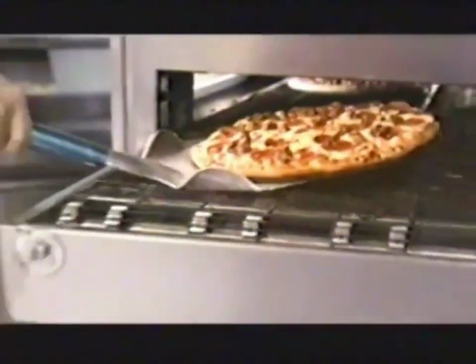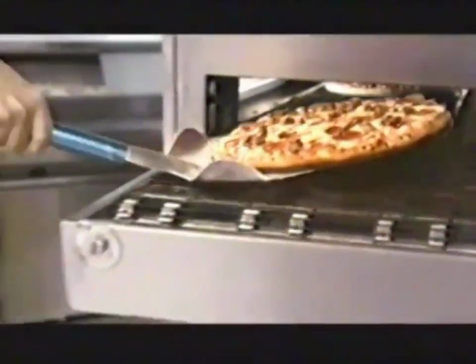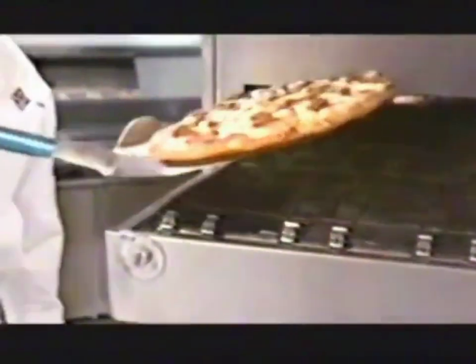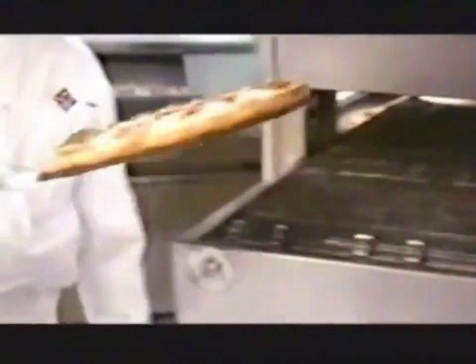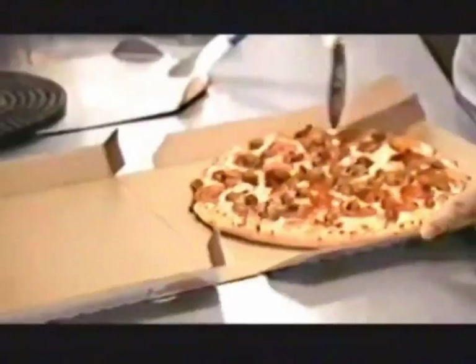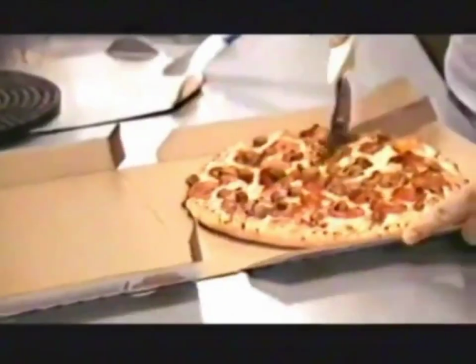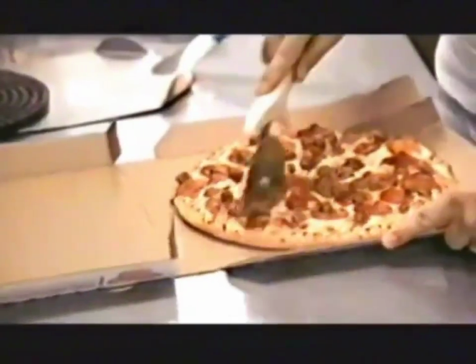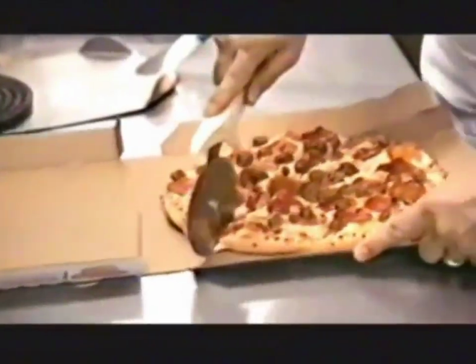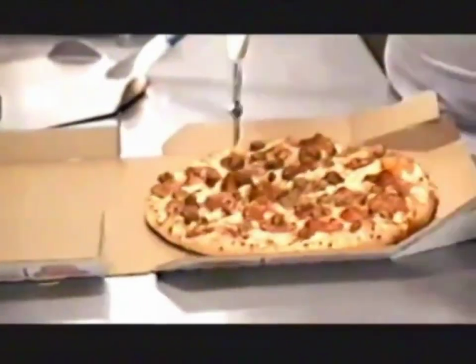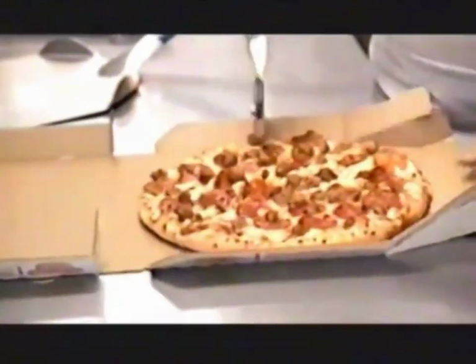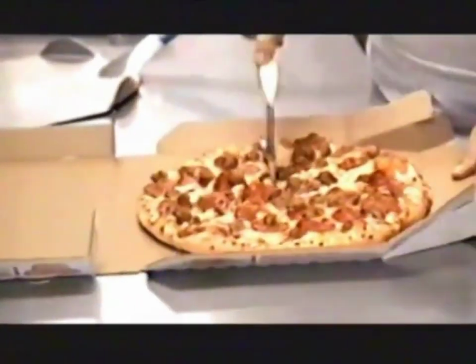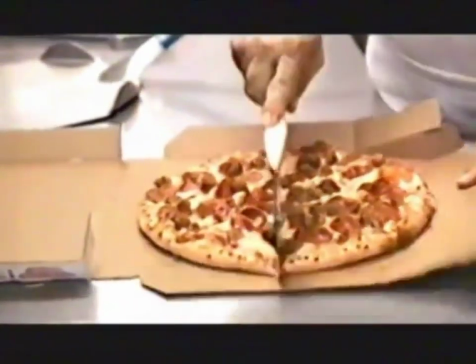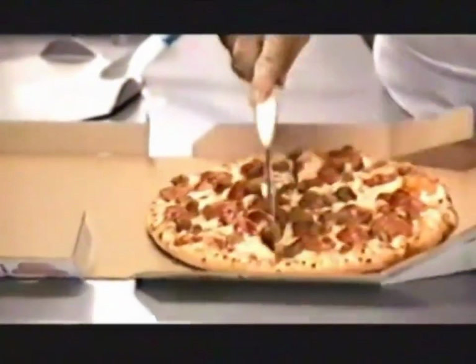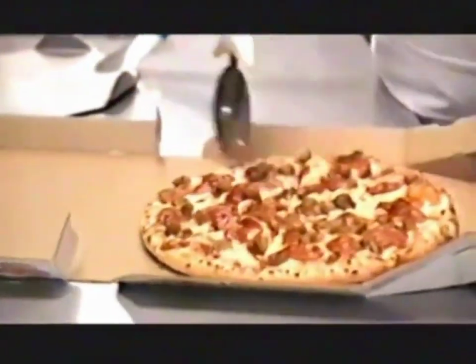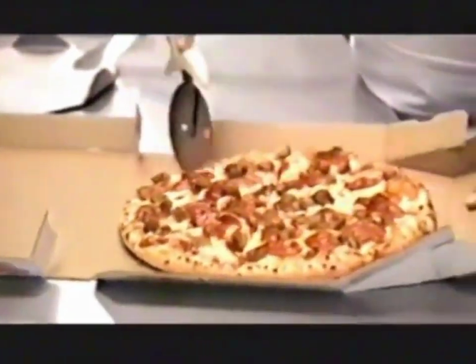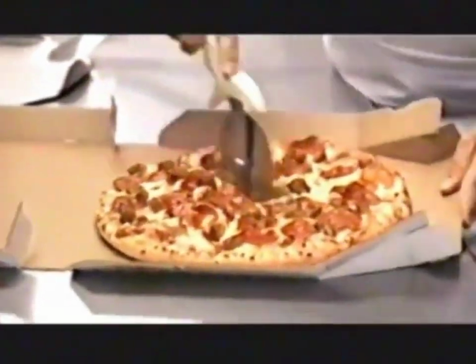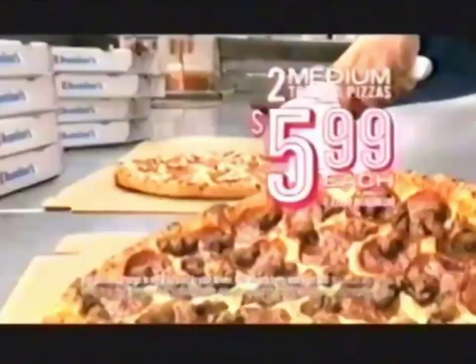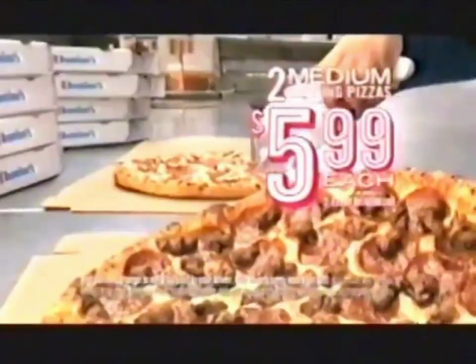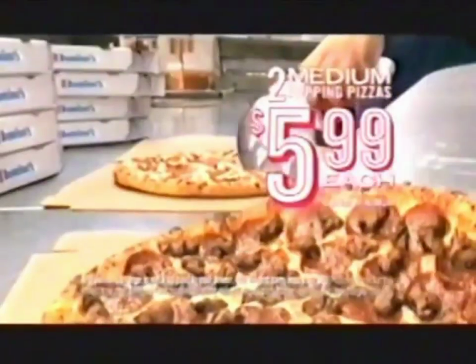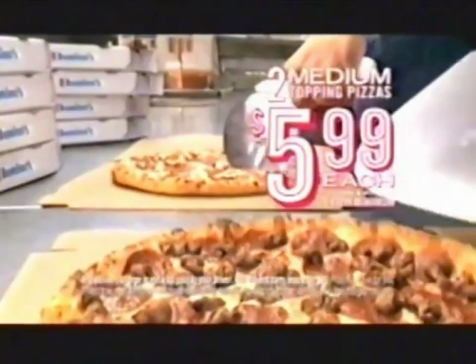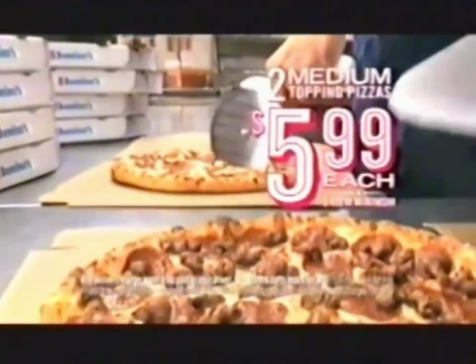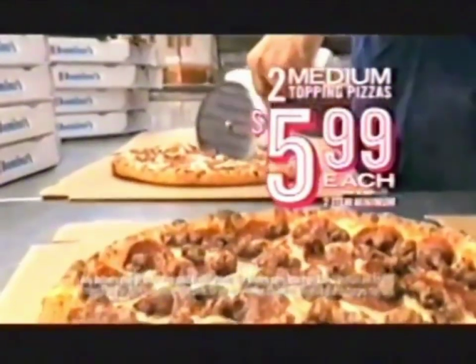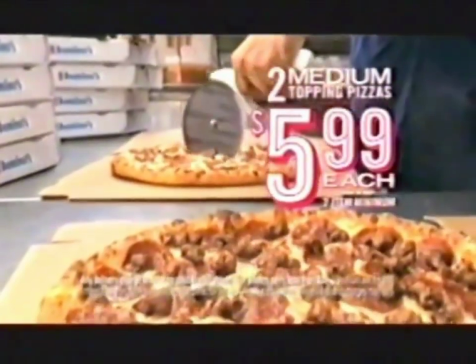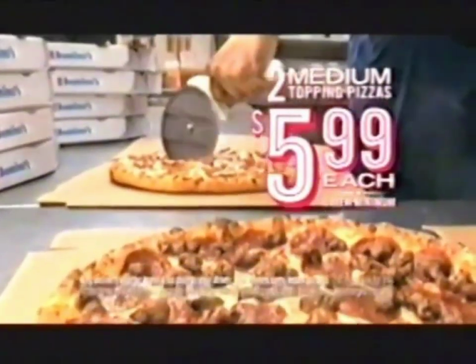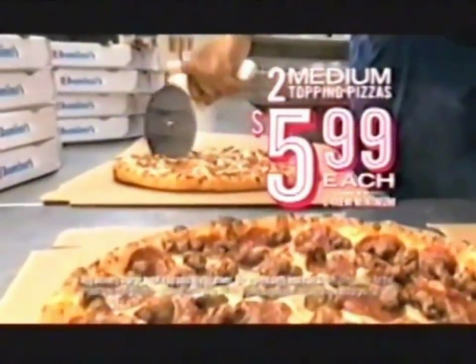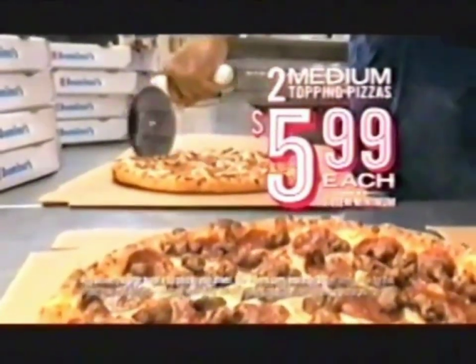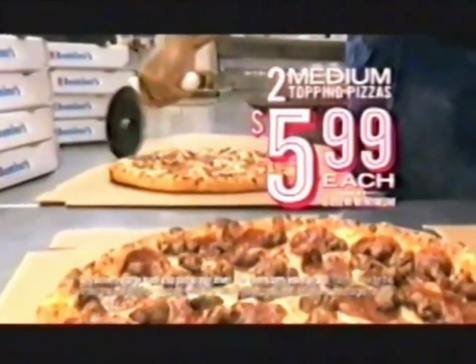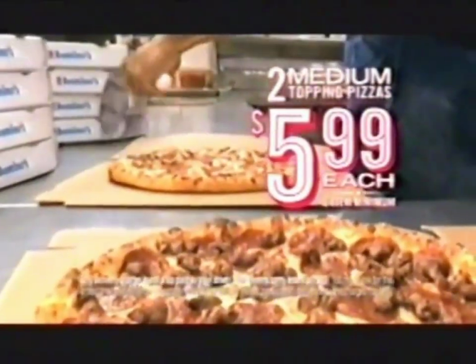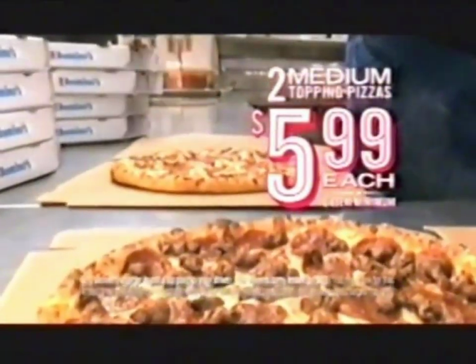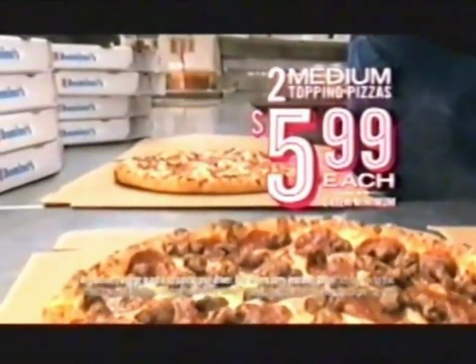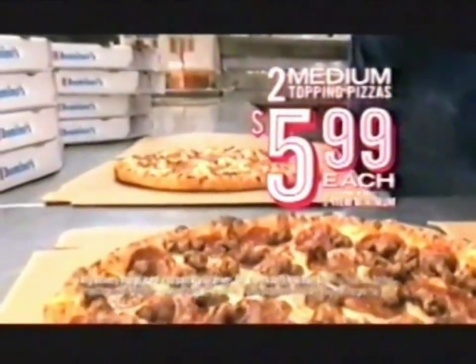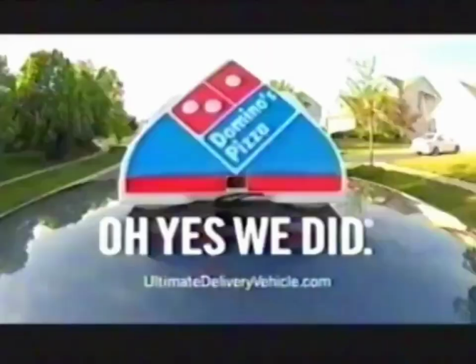We'll stop at nothing to deliver you the best pizza possible. Like these two medium, two-topping pizzas for $5.99 each.